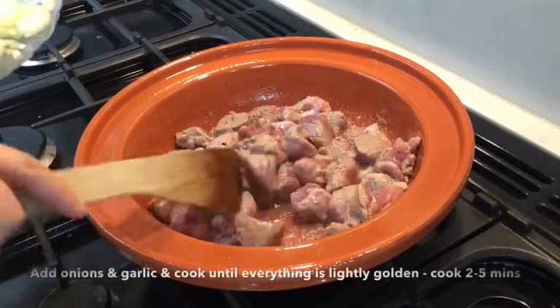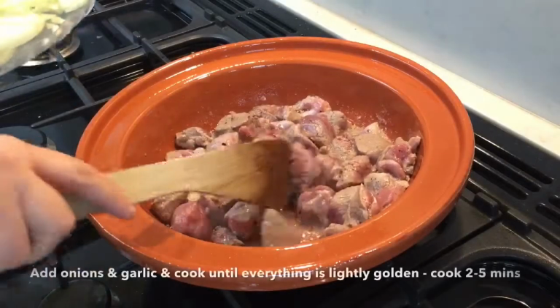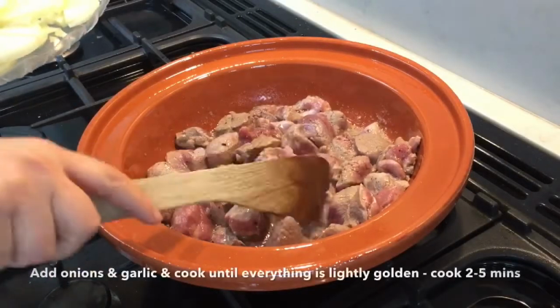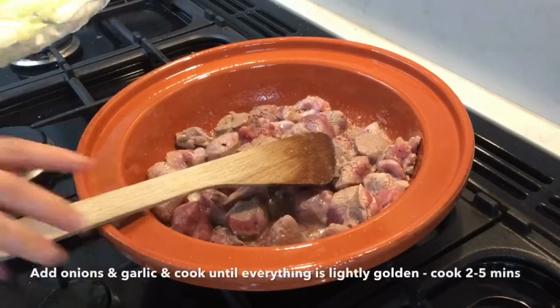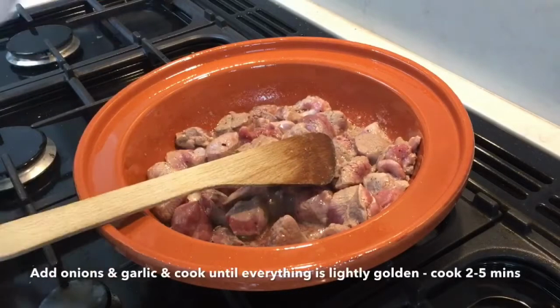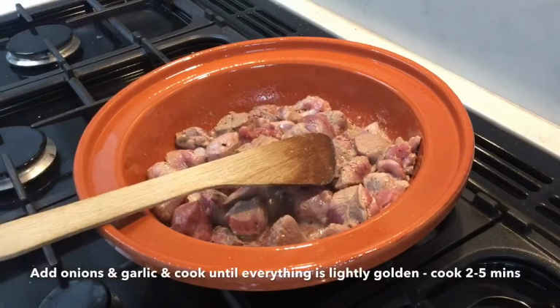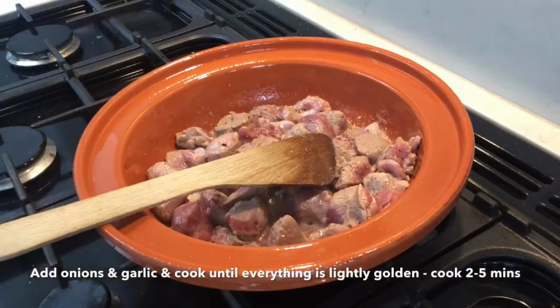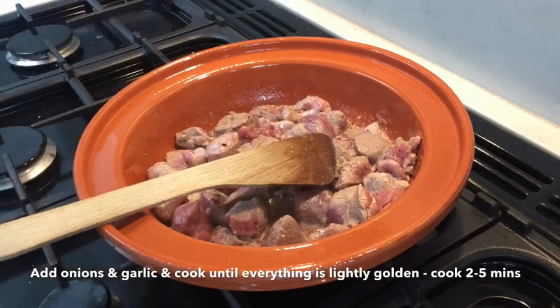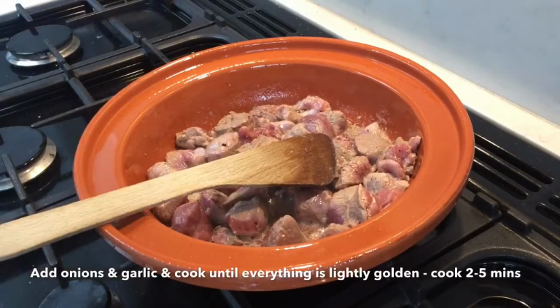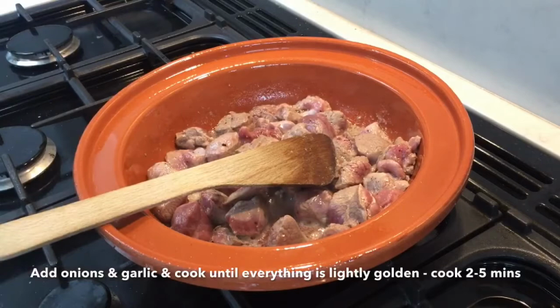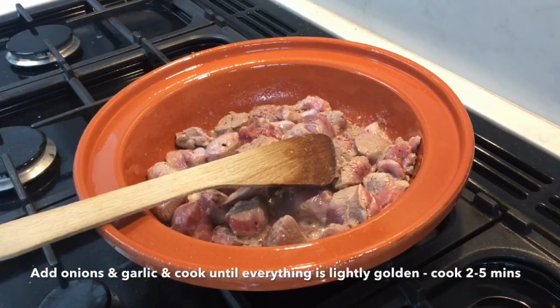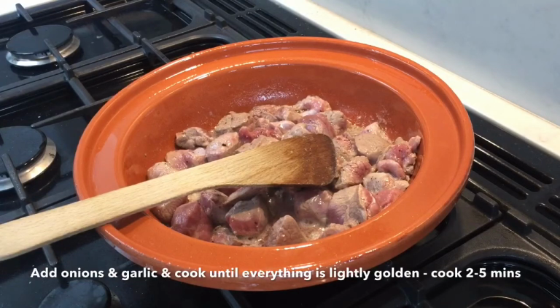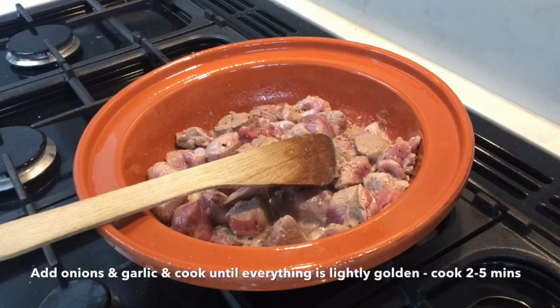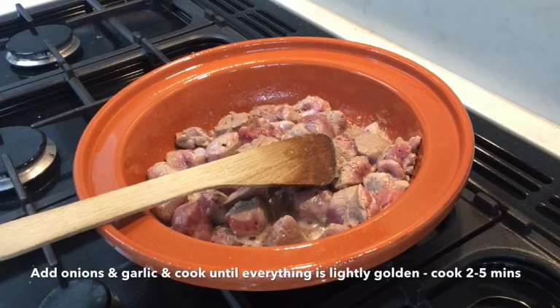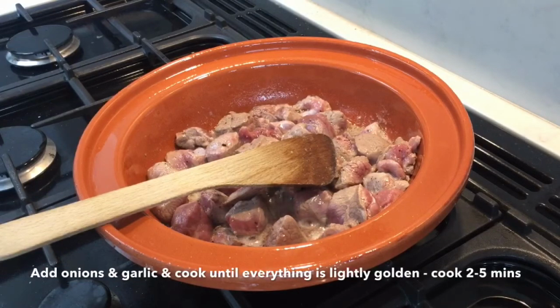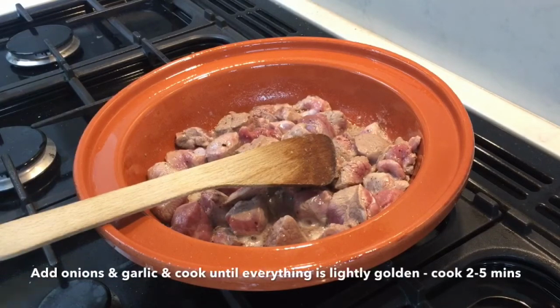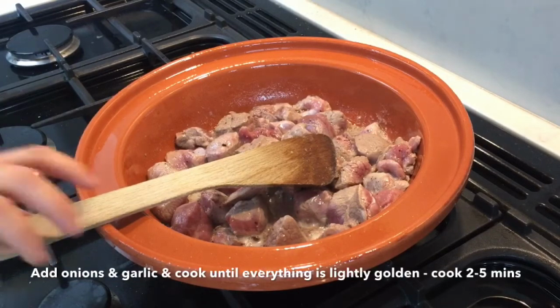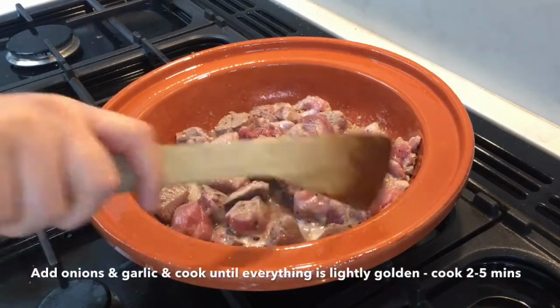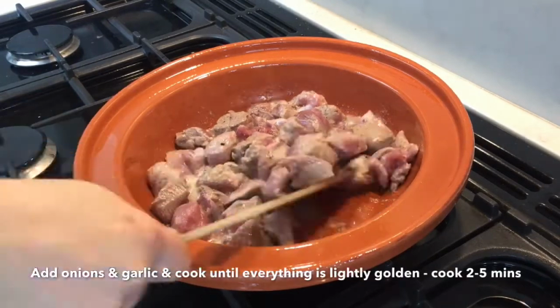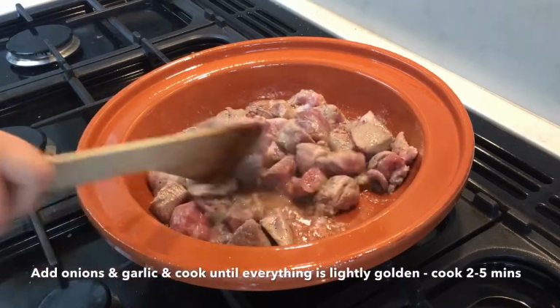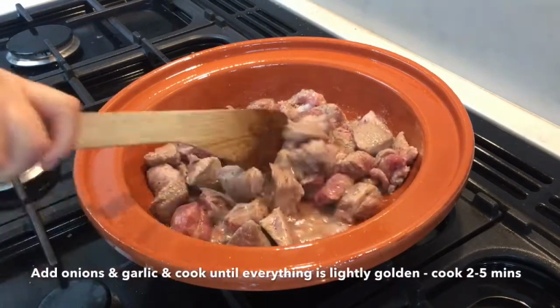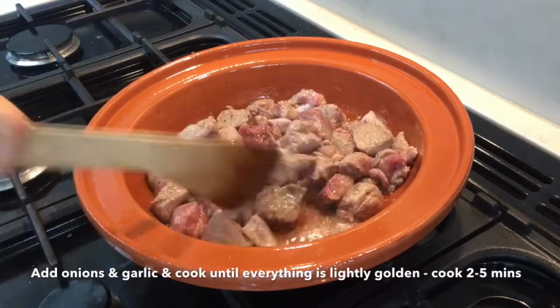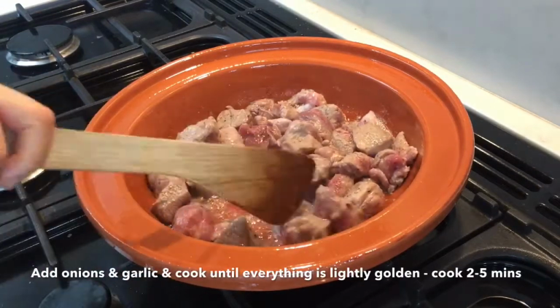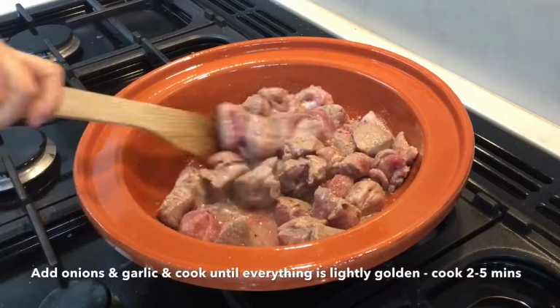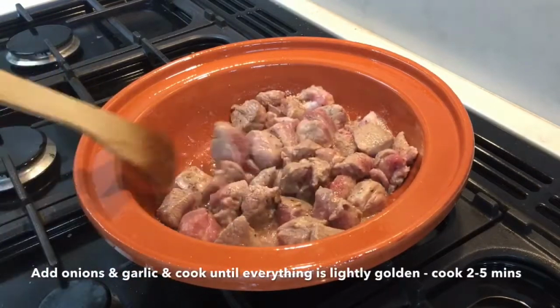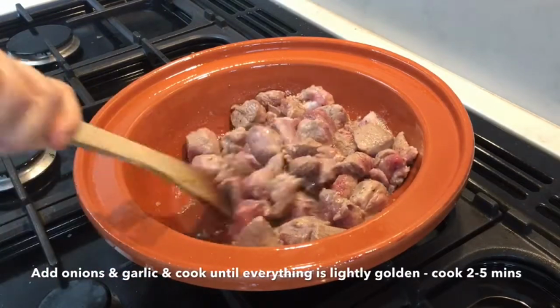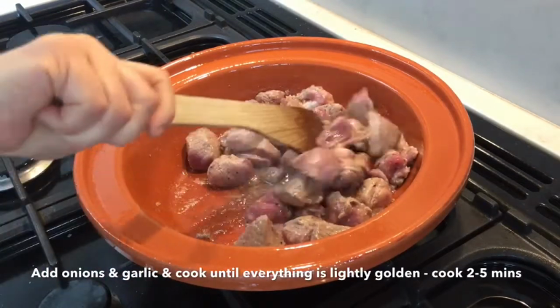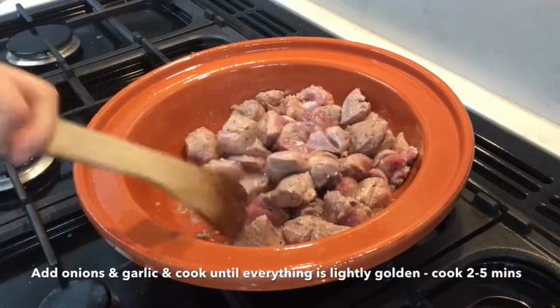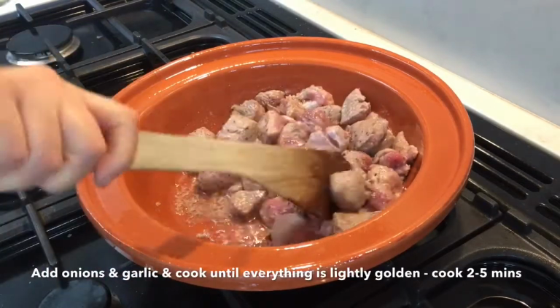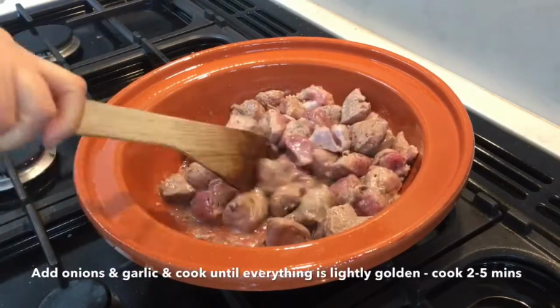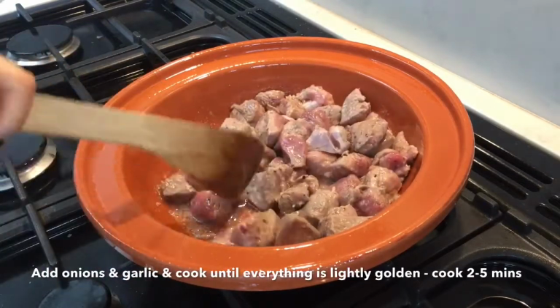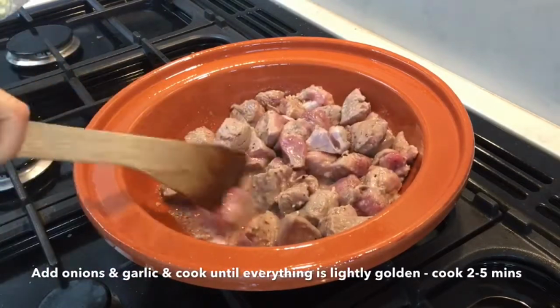Next add the garlic and onions and cook for two to five minutes until lightly browned.